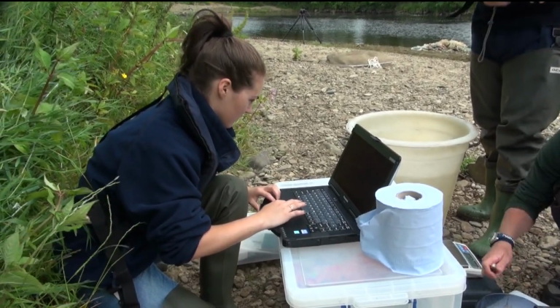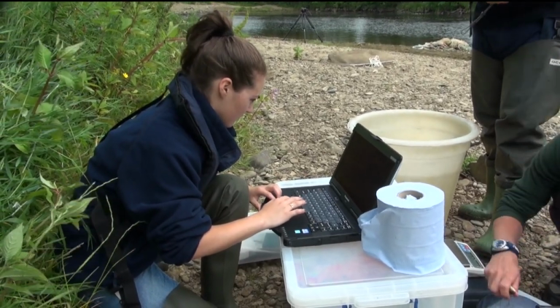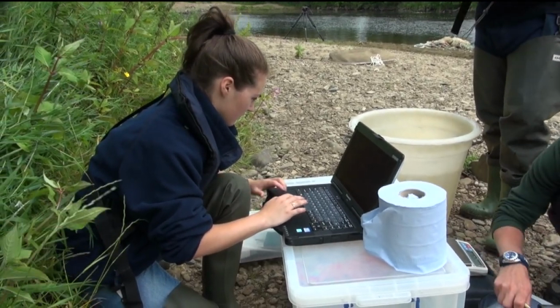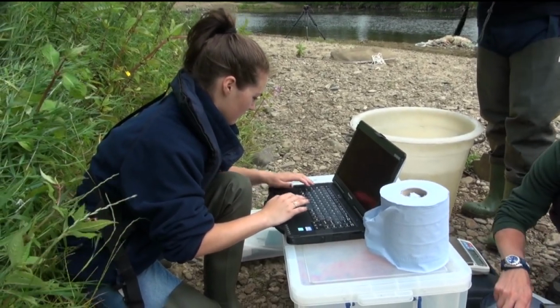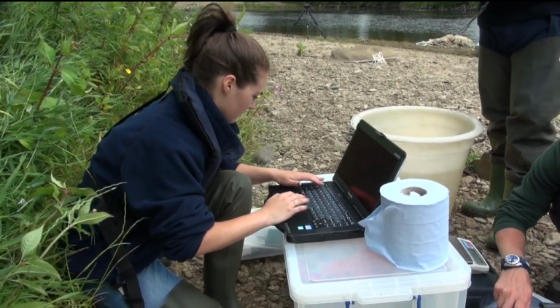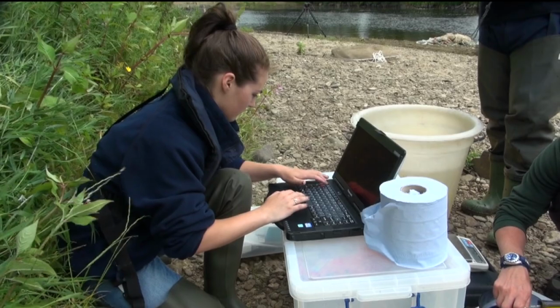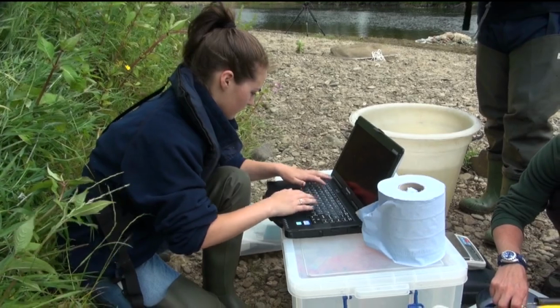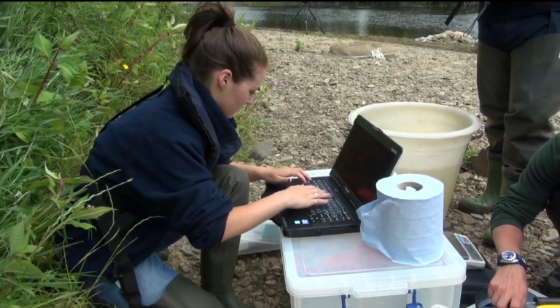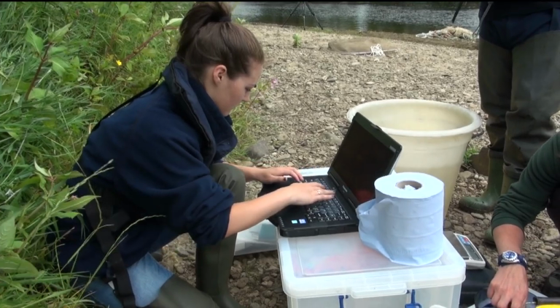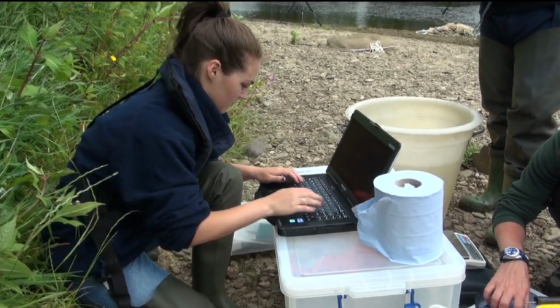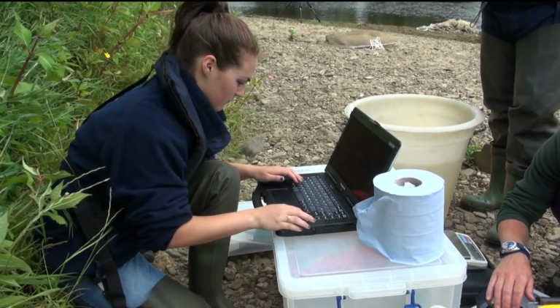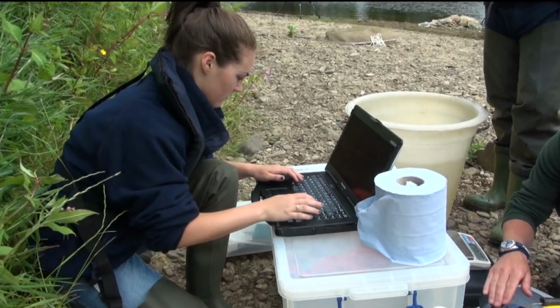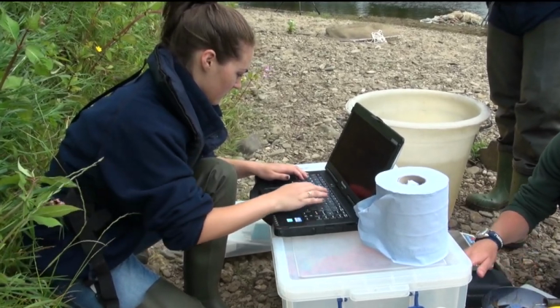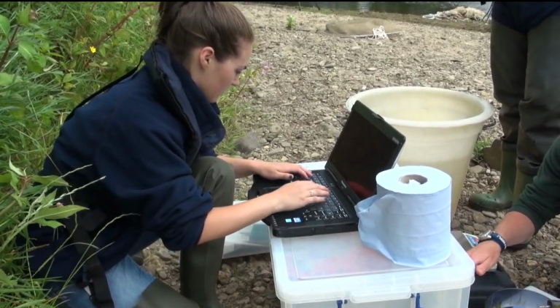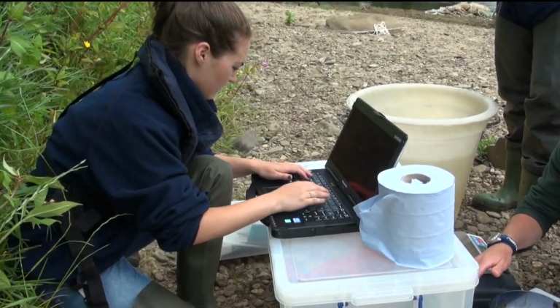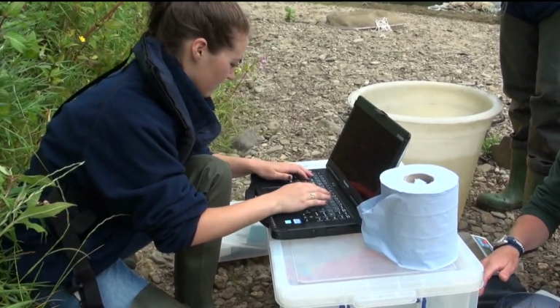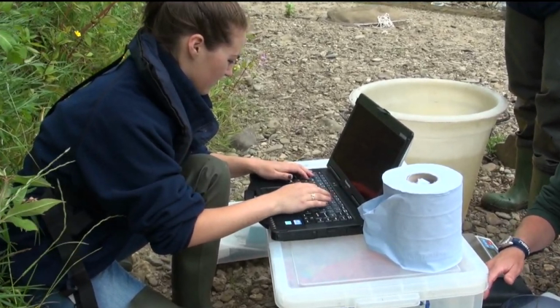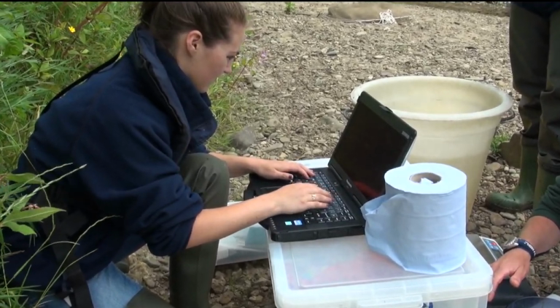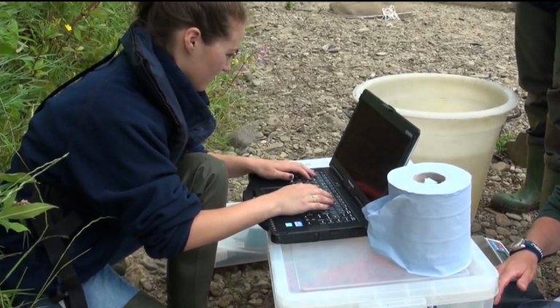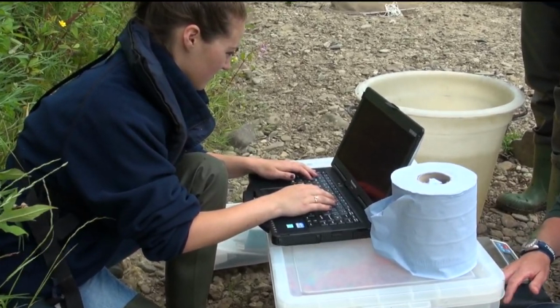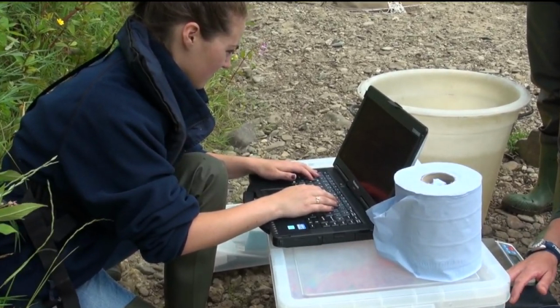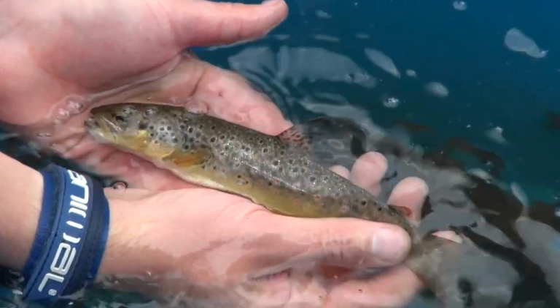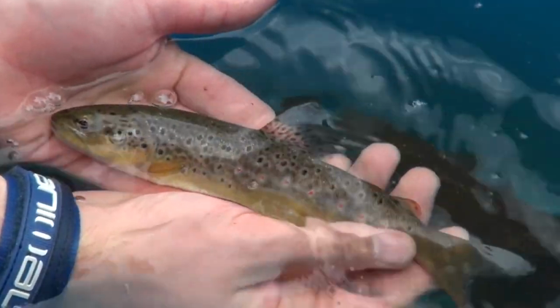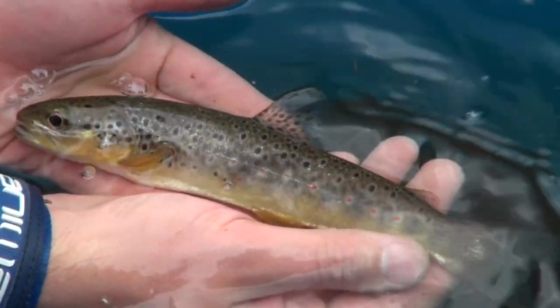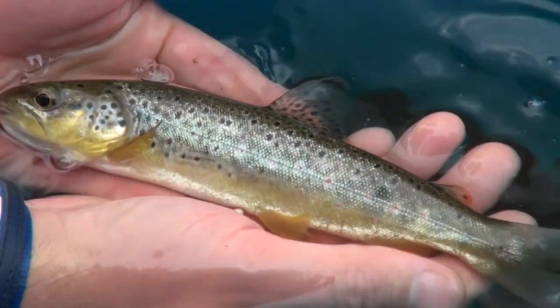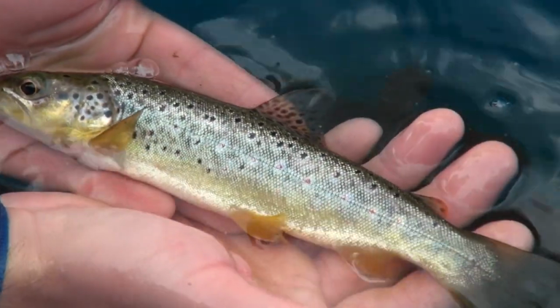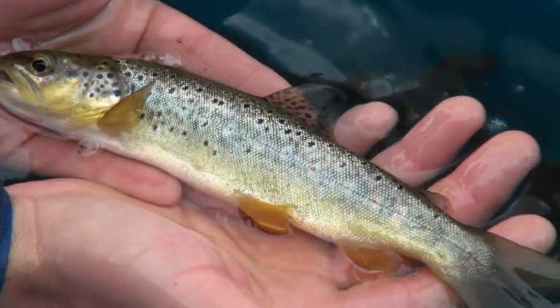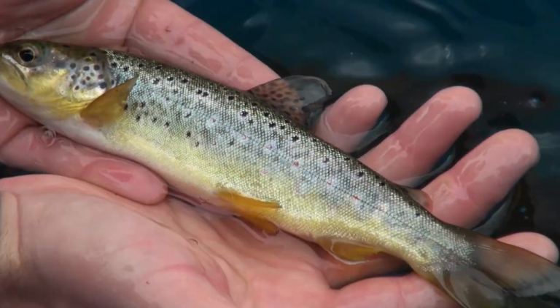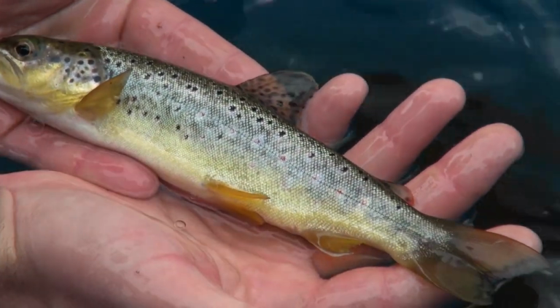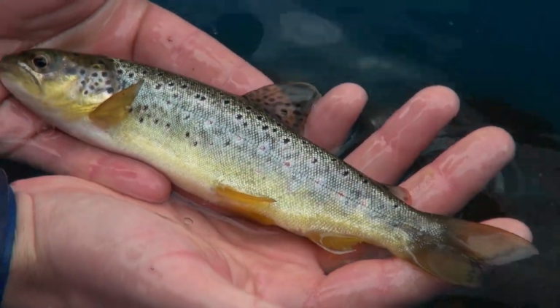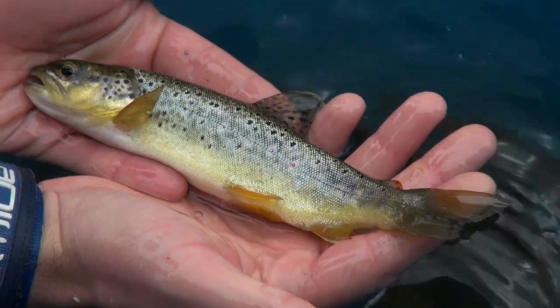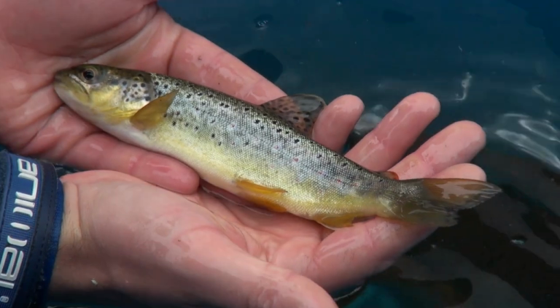Careful records must be made so that the data can be analysed and interpreted back in the lab before a survey report can be prepared.